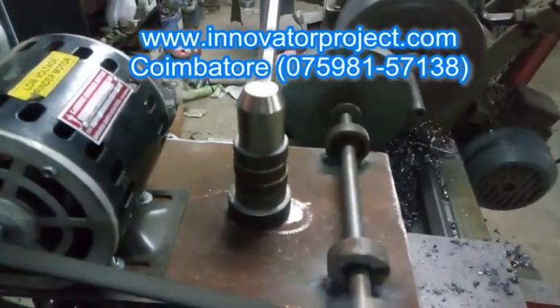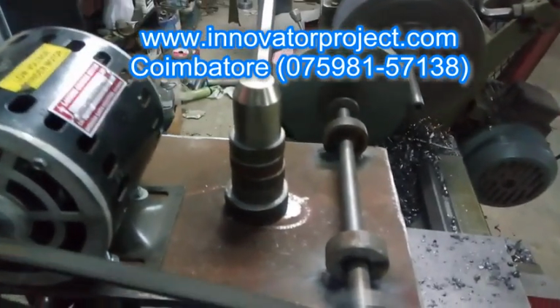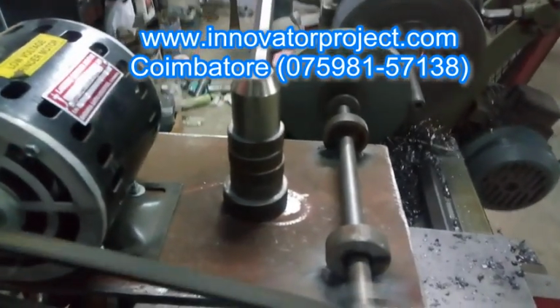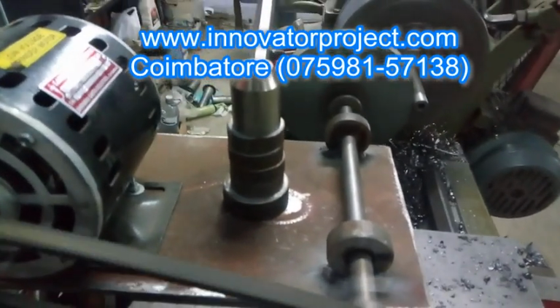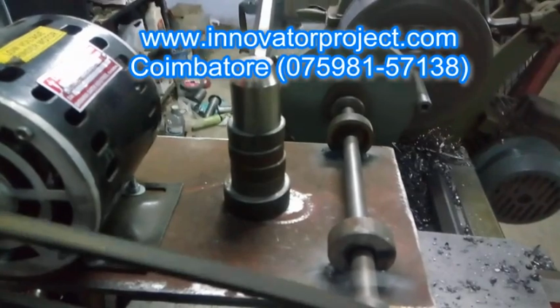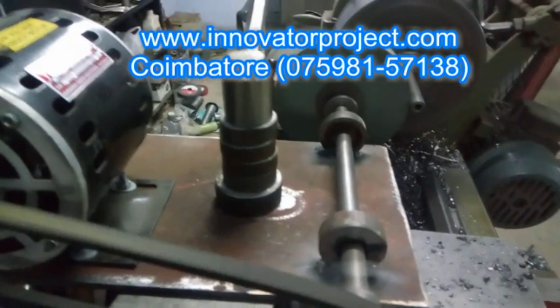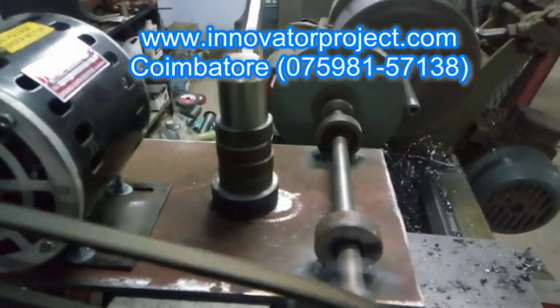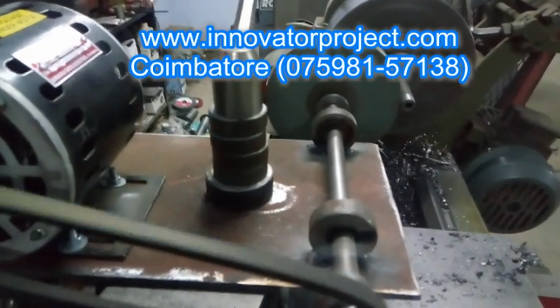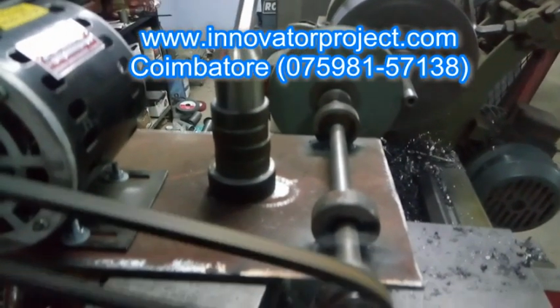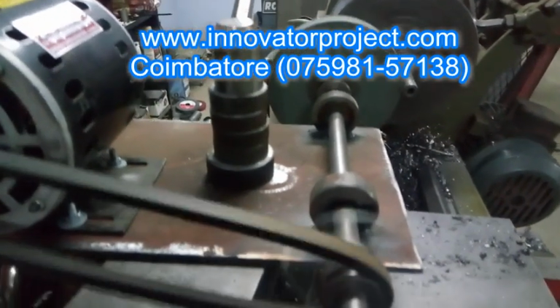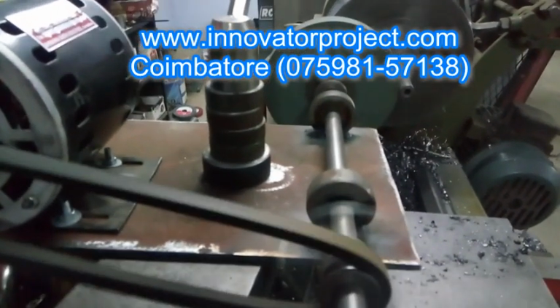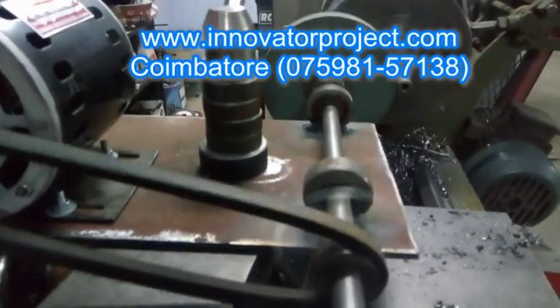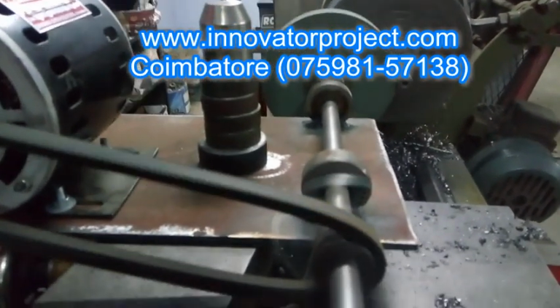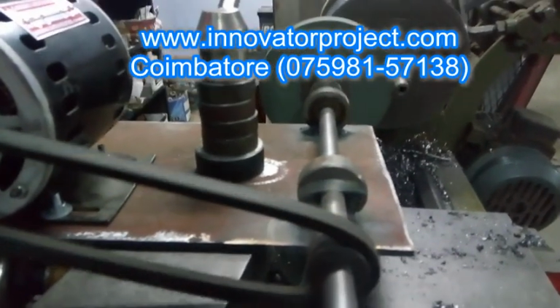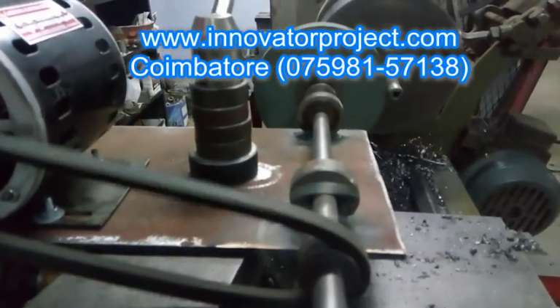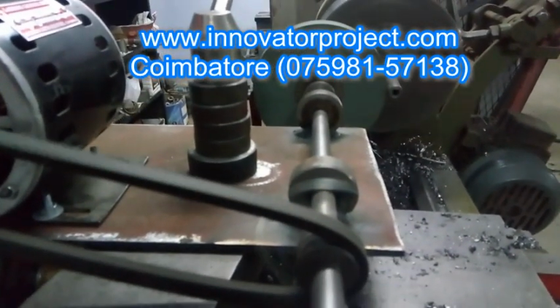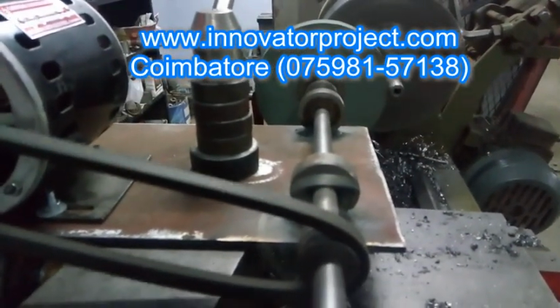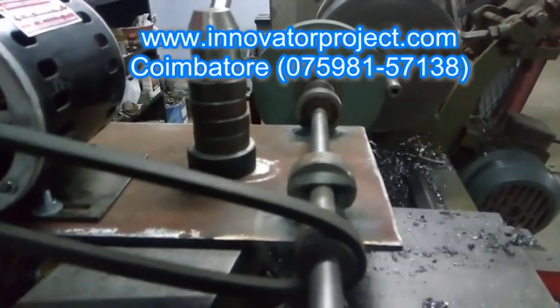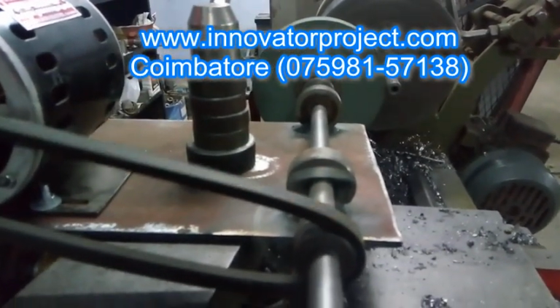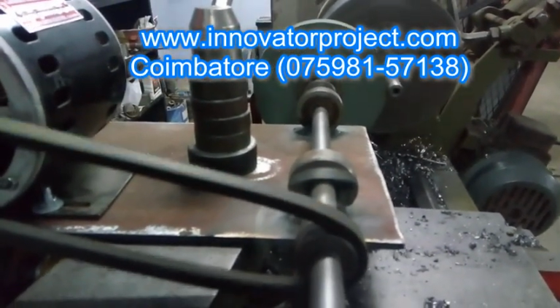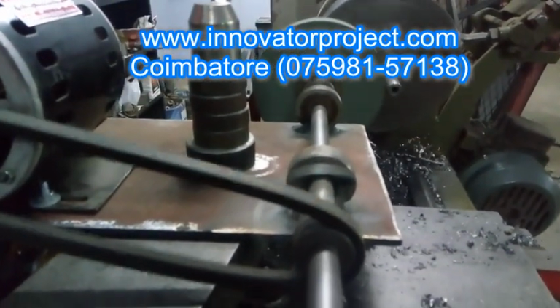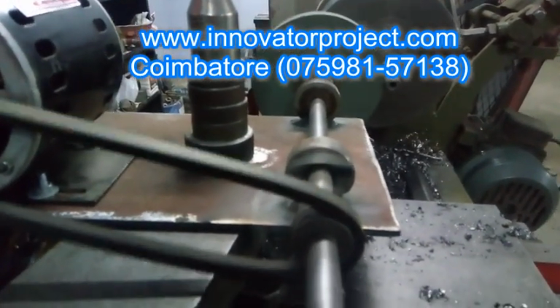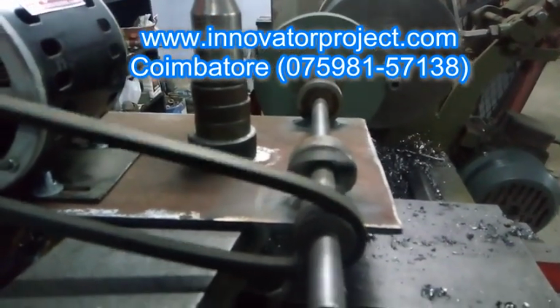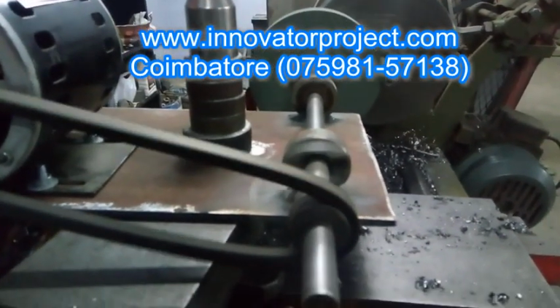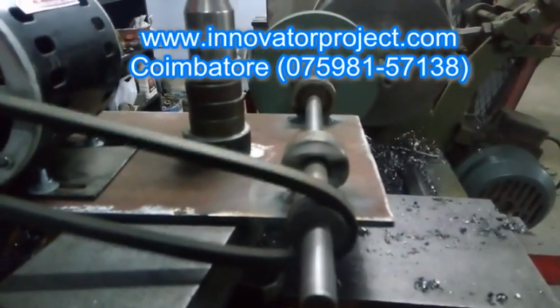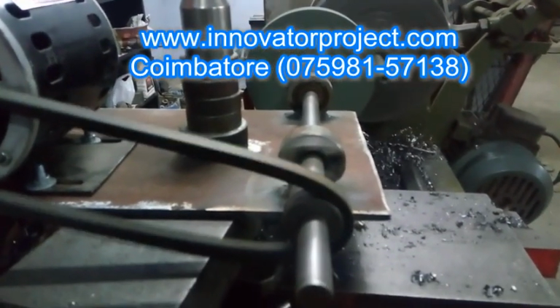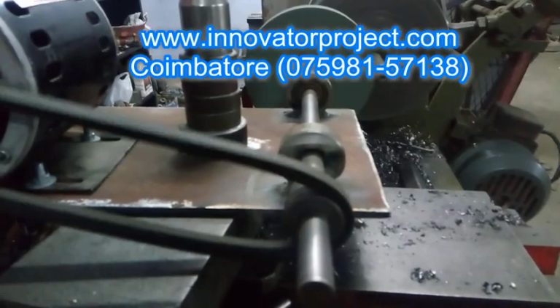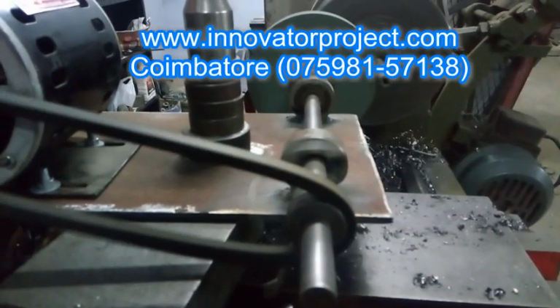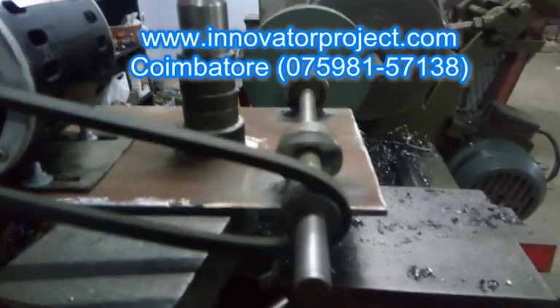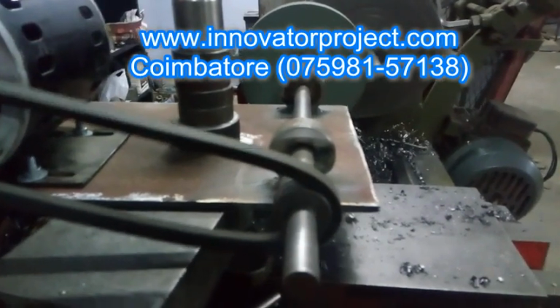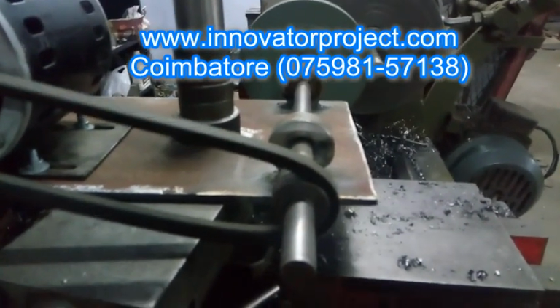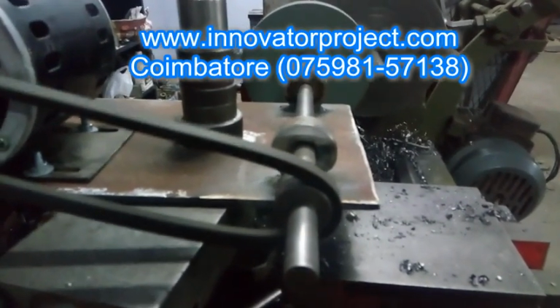We help students not only in the manufacturing and fabrication part of the project, but also in the report writing and paper publishing part.